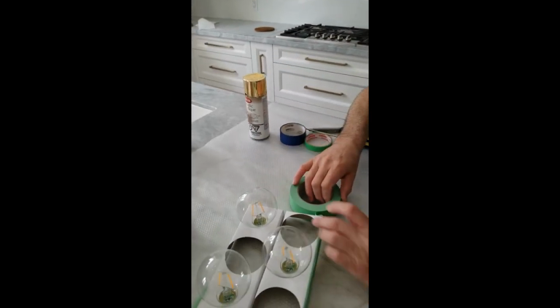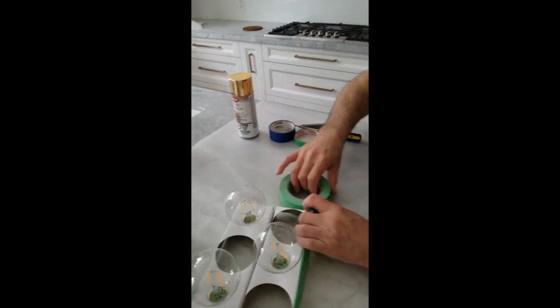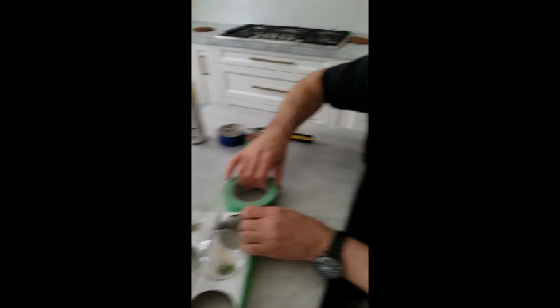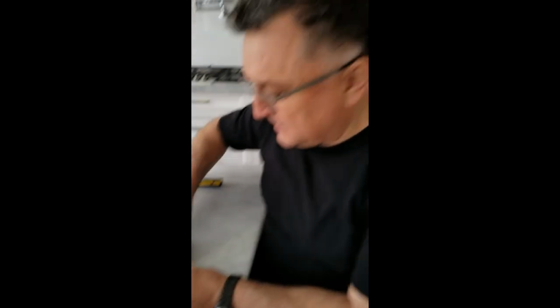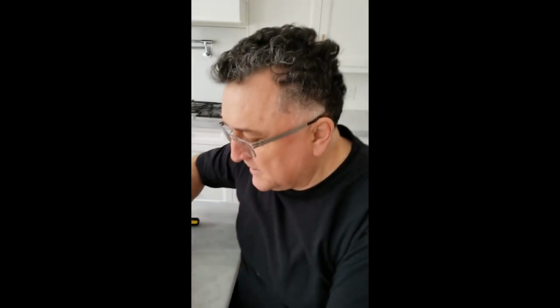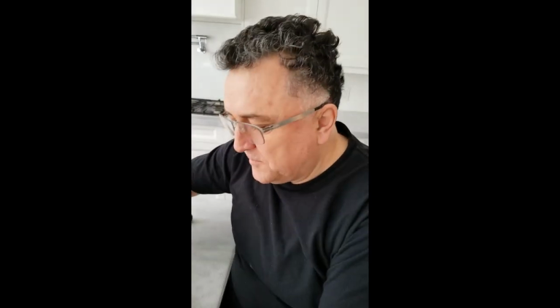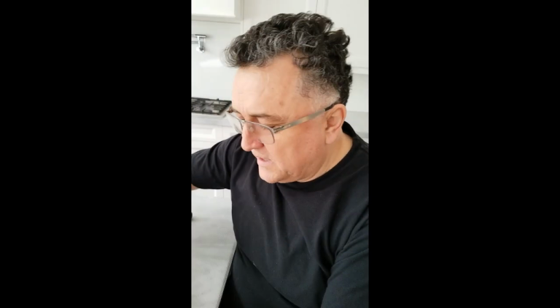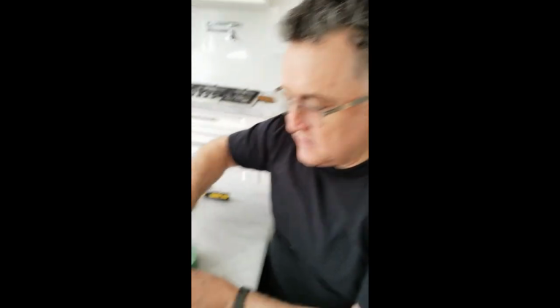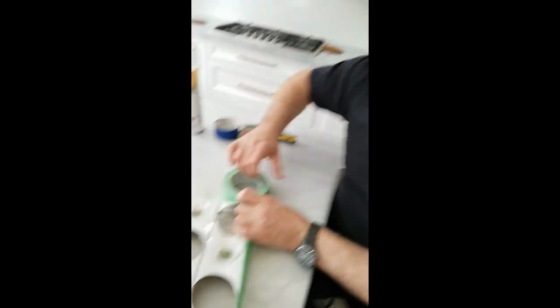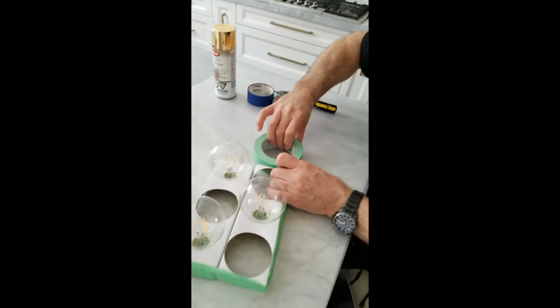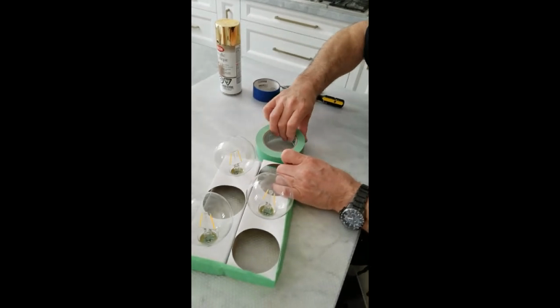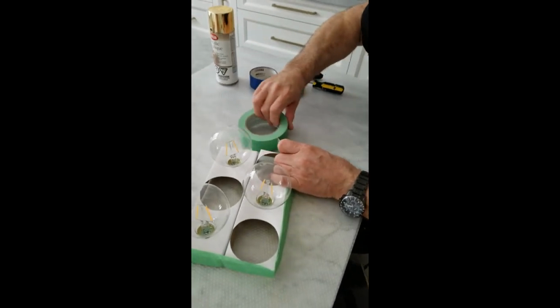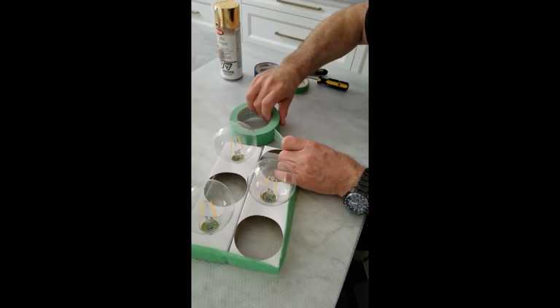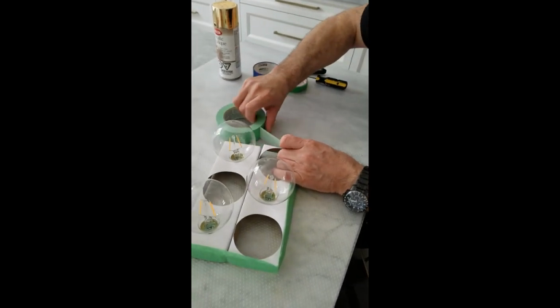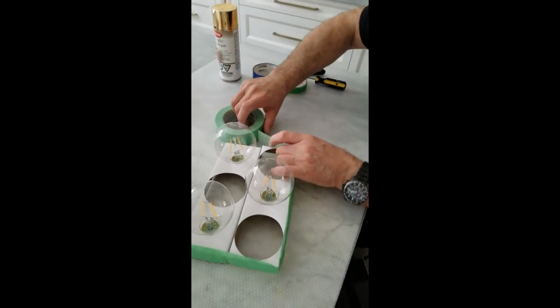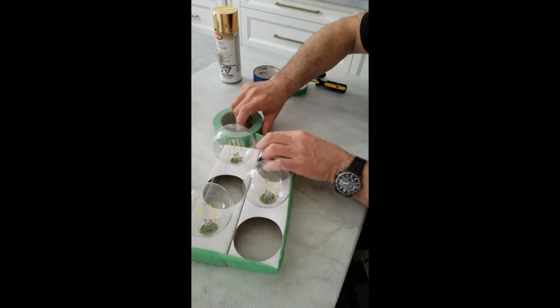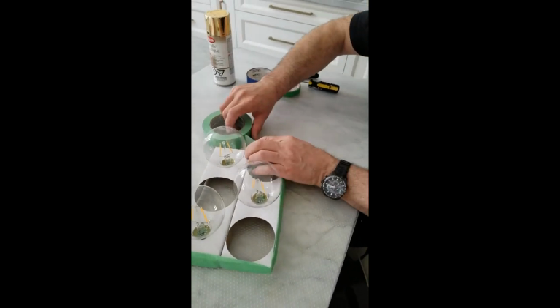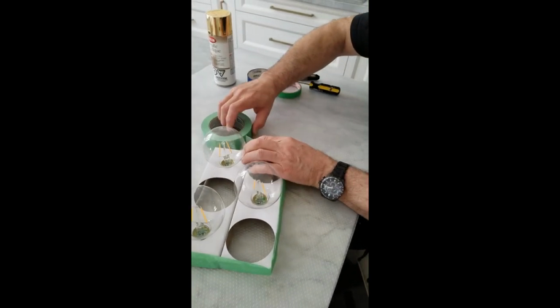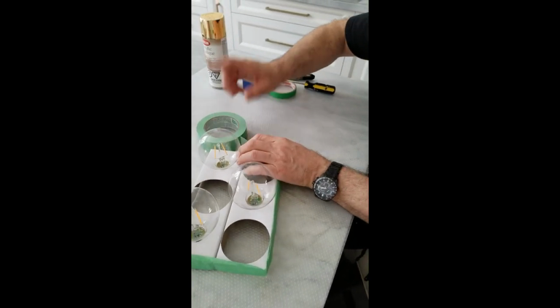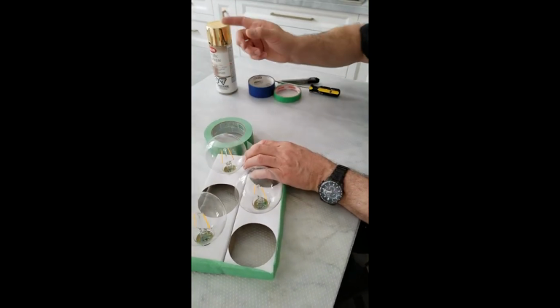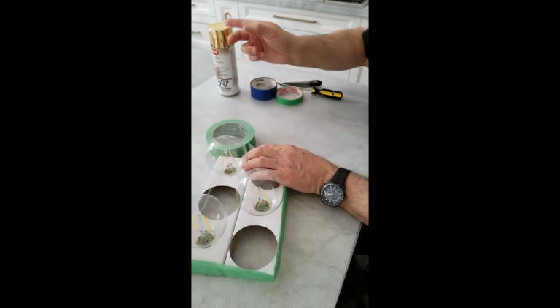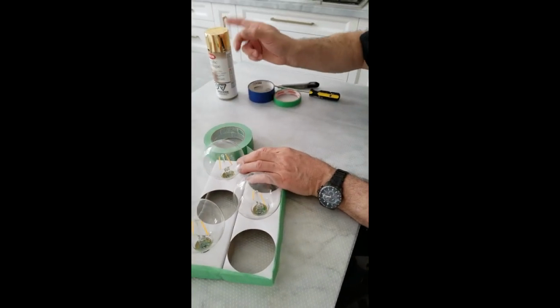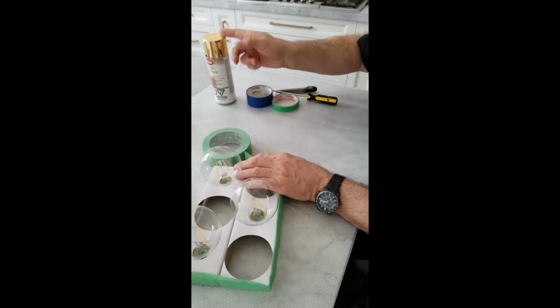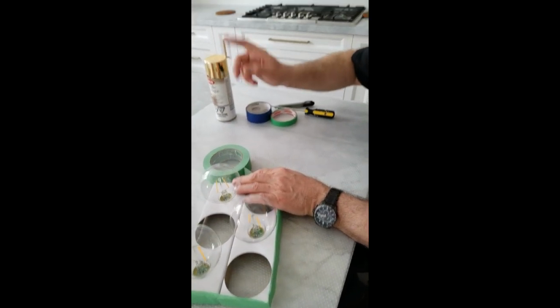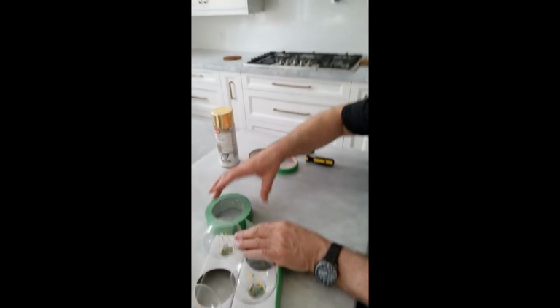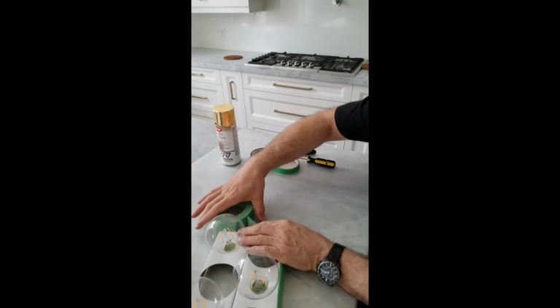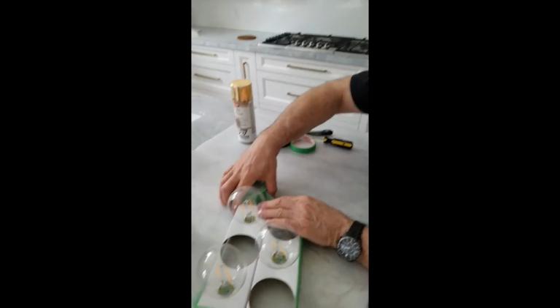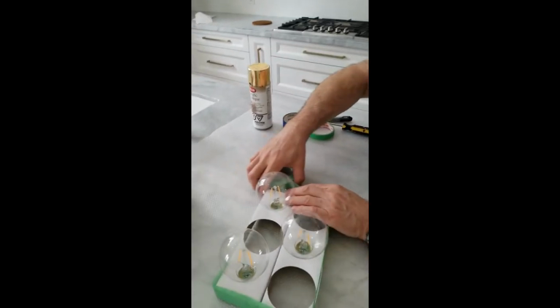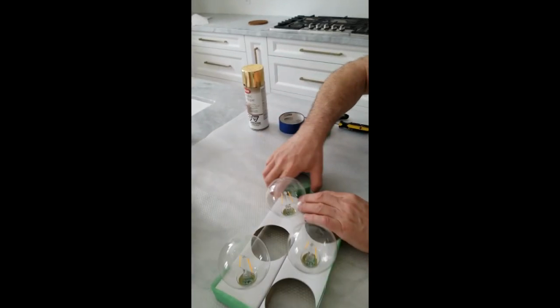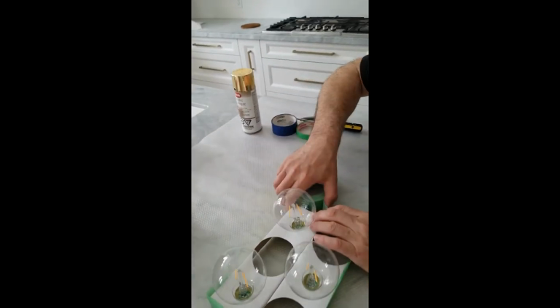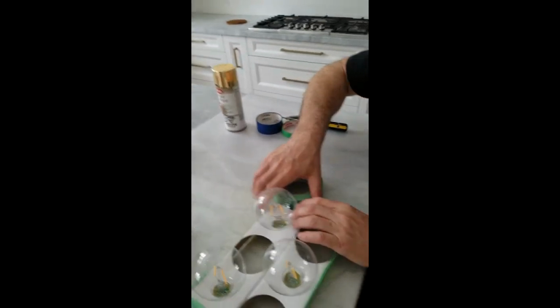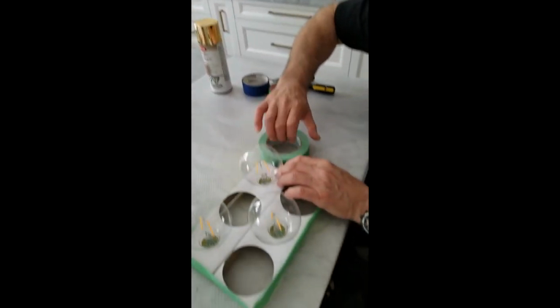What are you going to do? Paint the top. In what color? Gold!